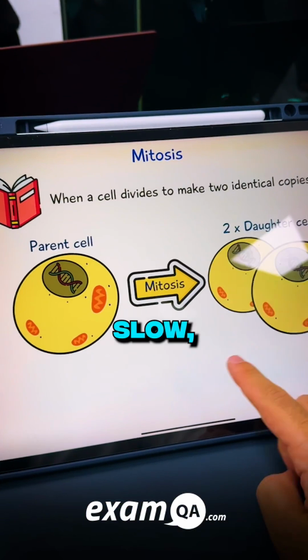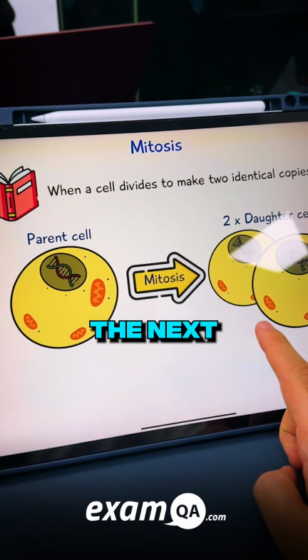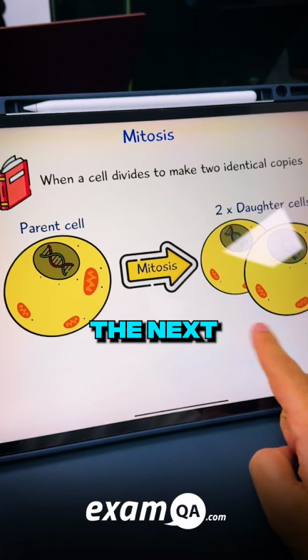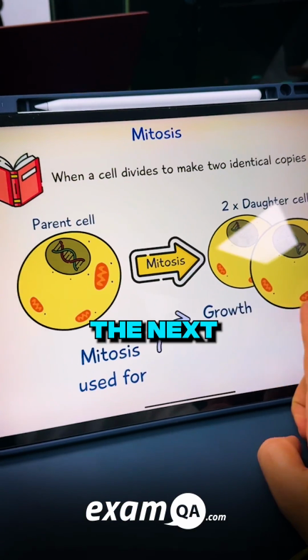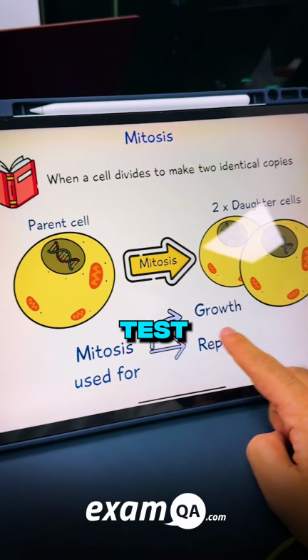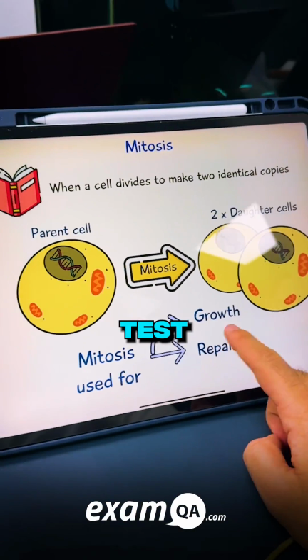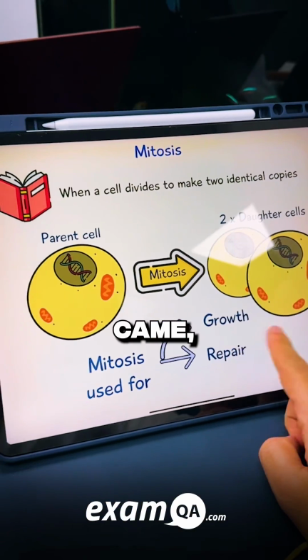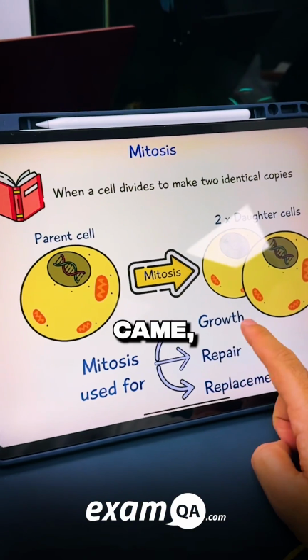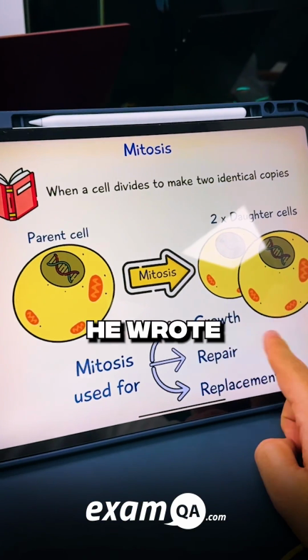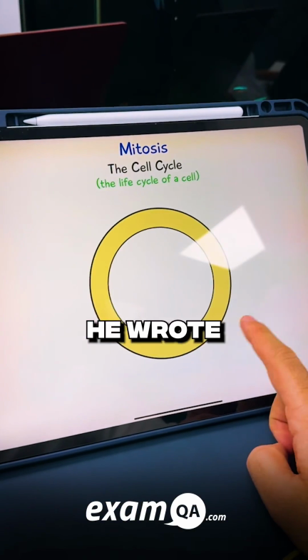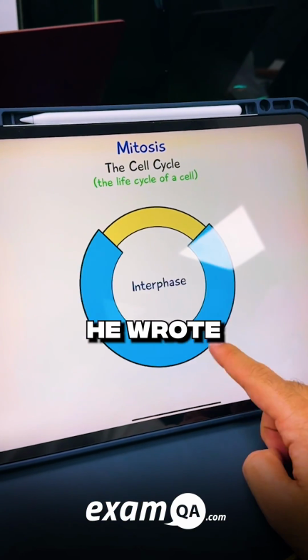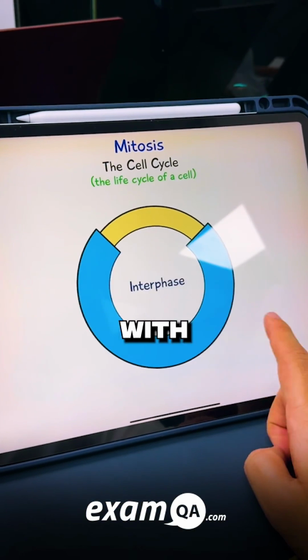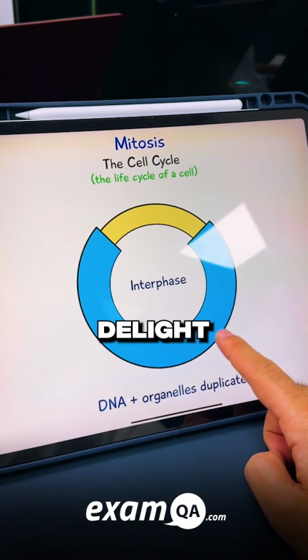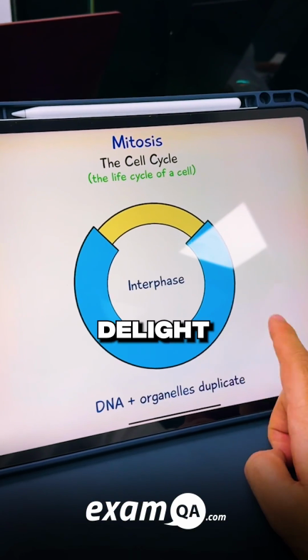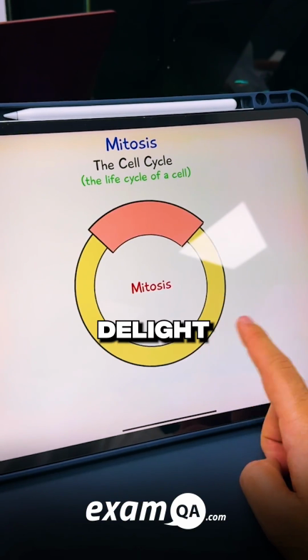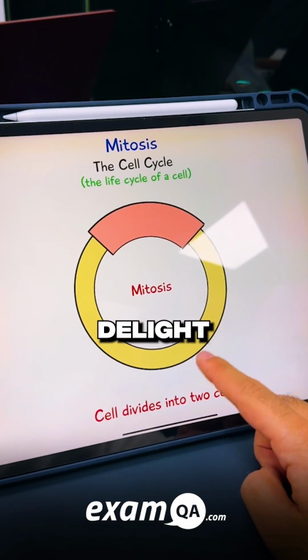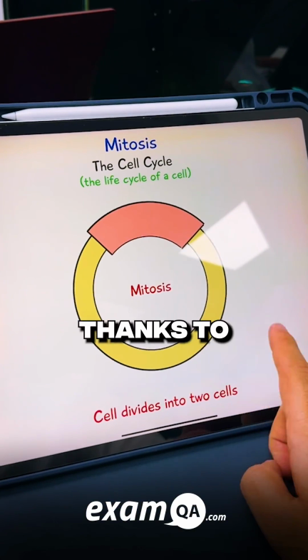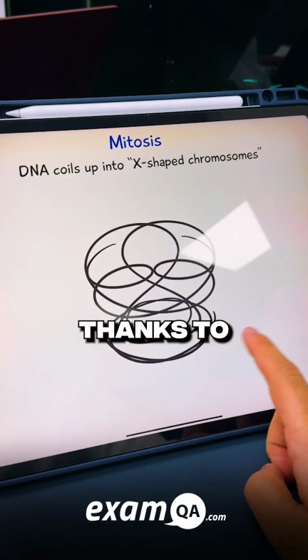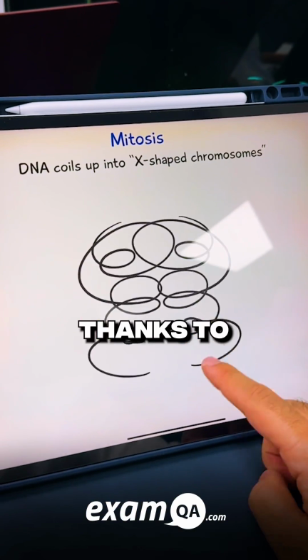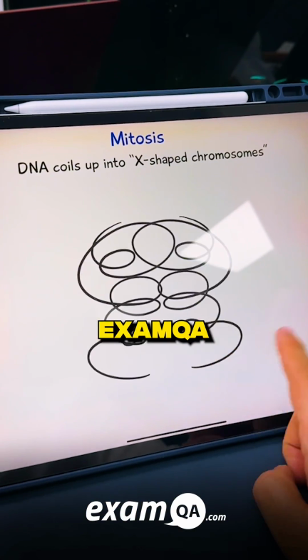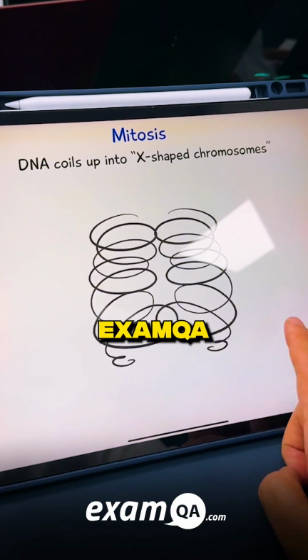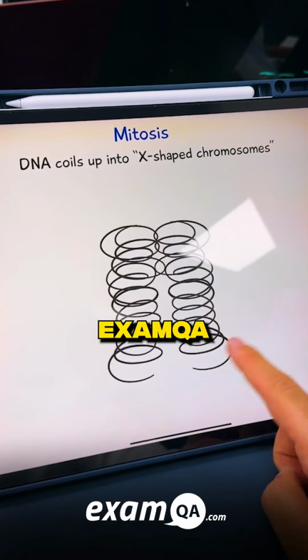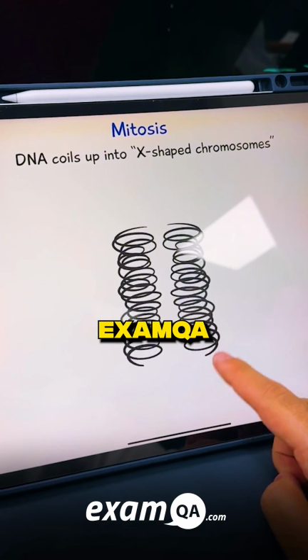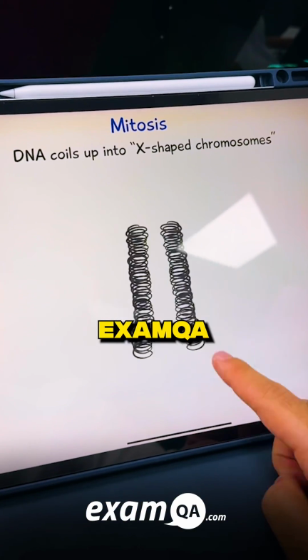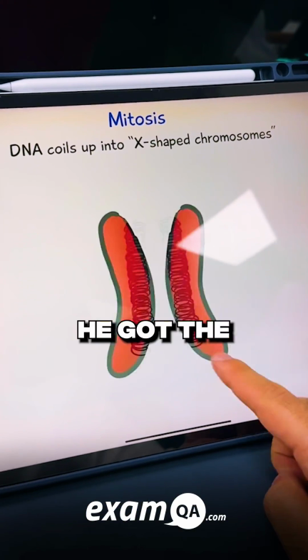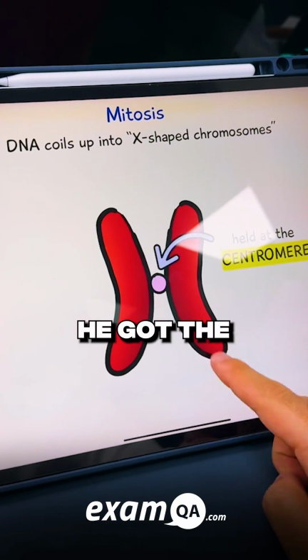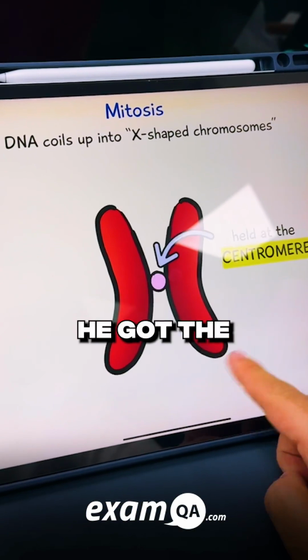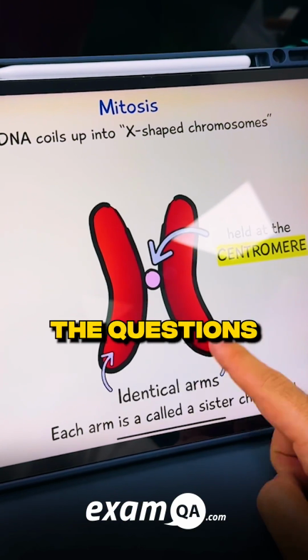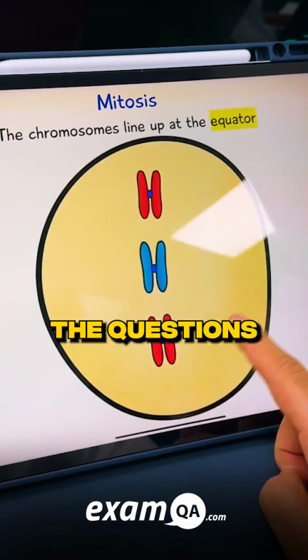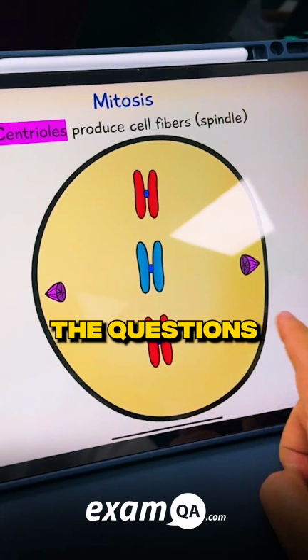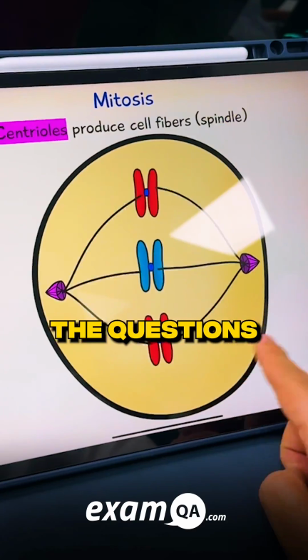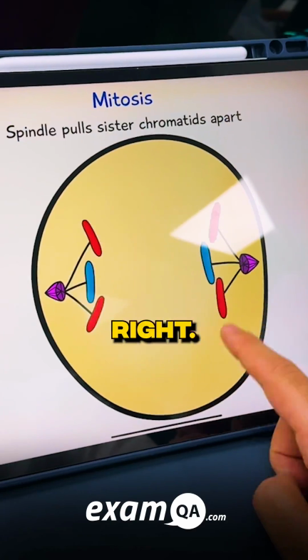And when the next test came, he wrote with delight. For thanks to ExamQA, he got the questions right.